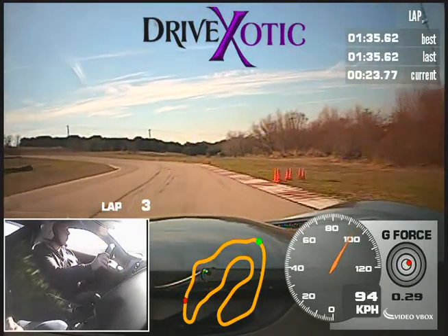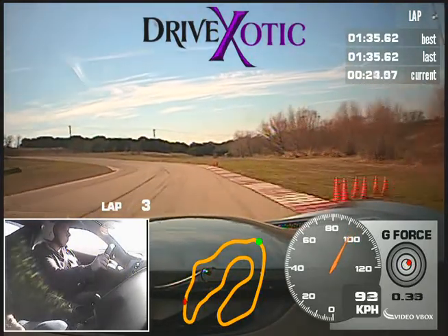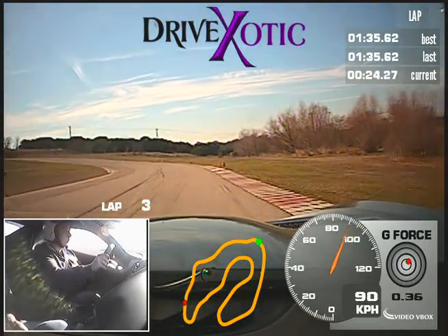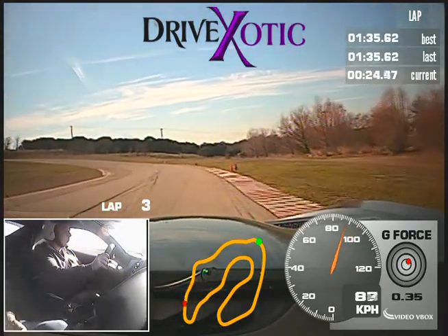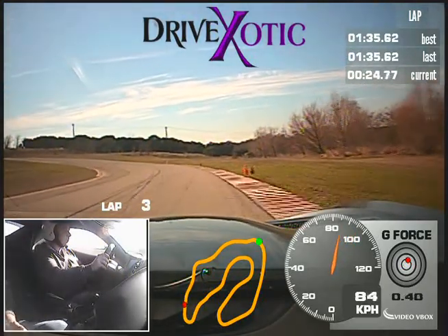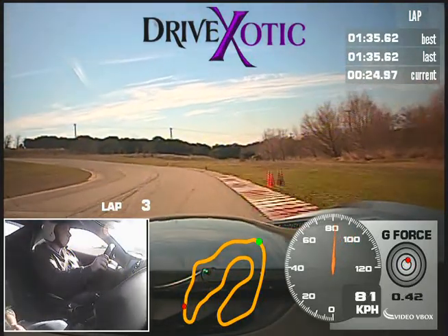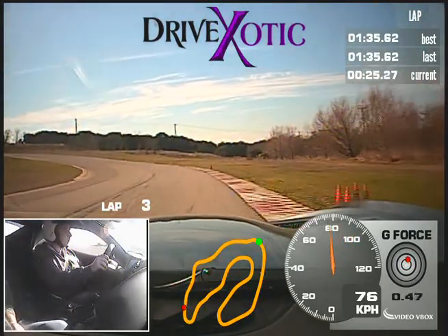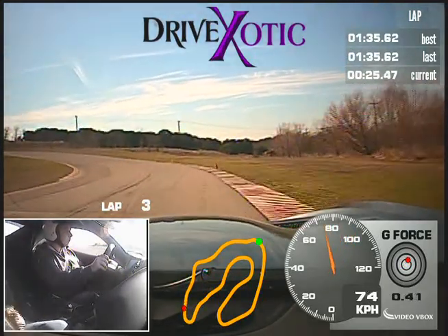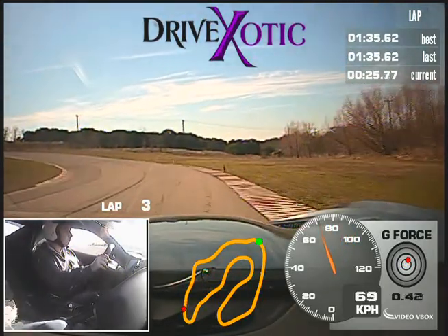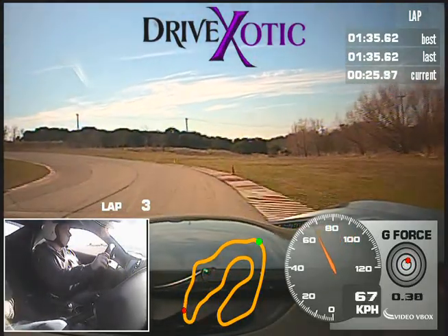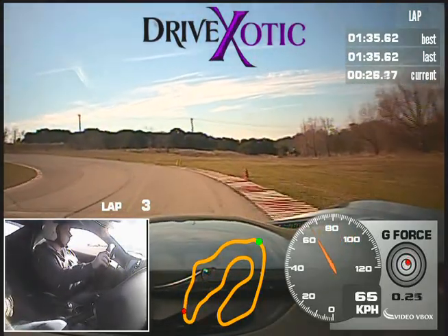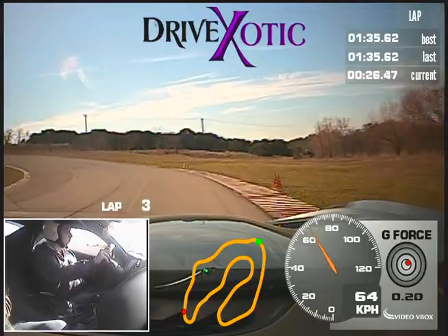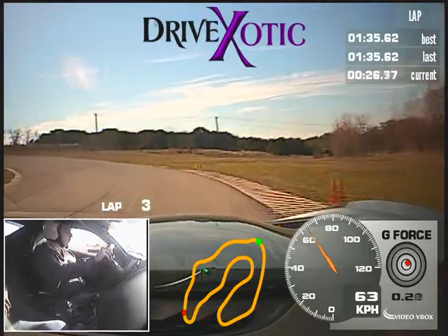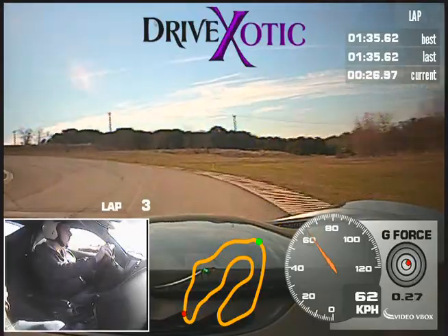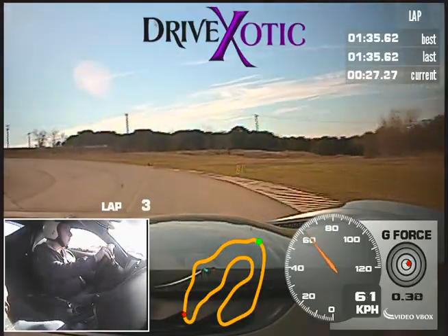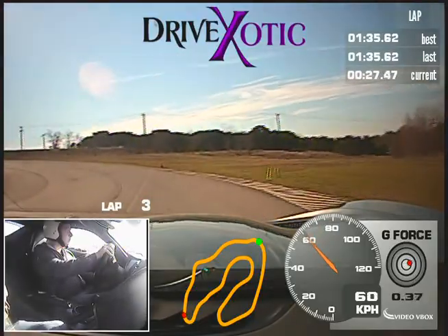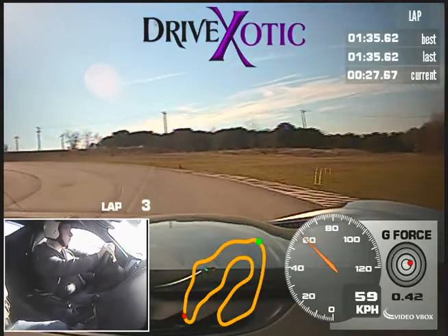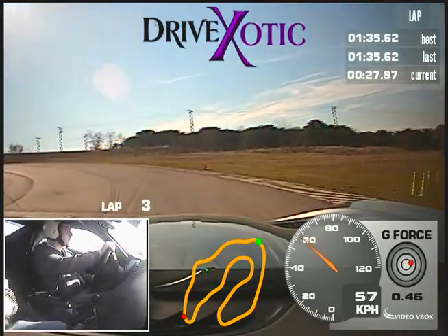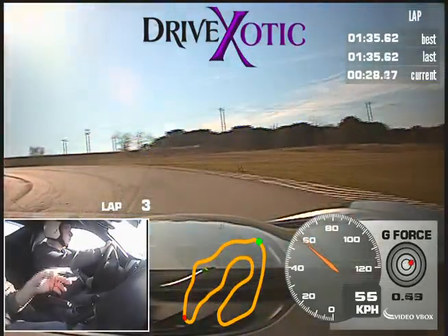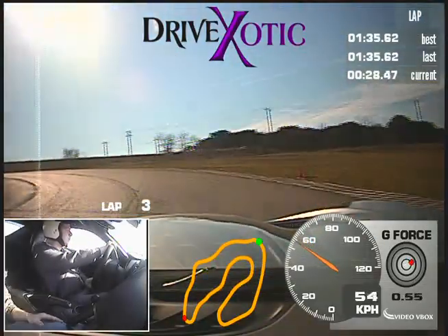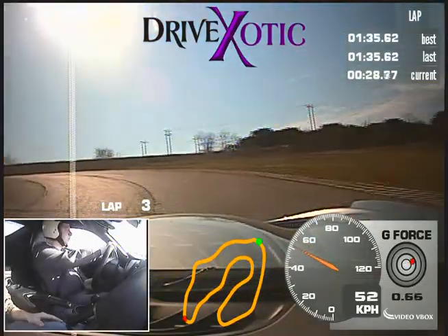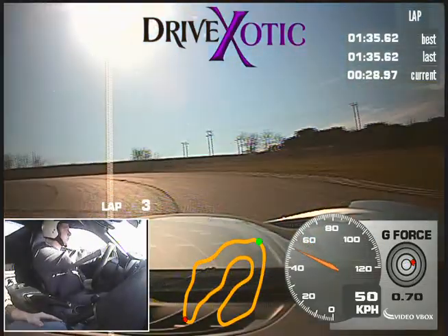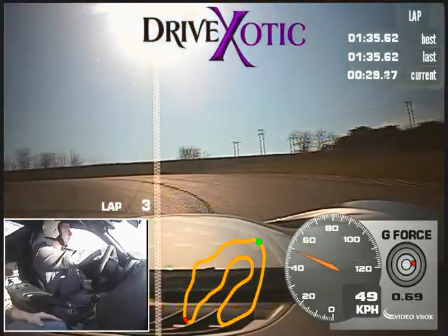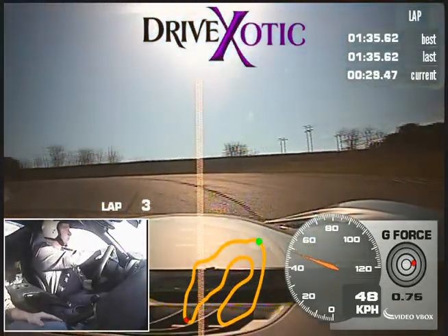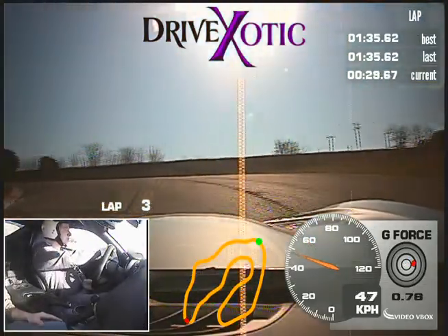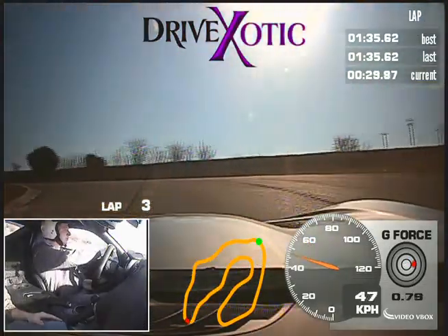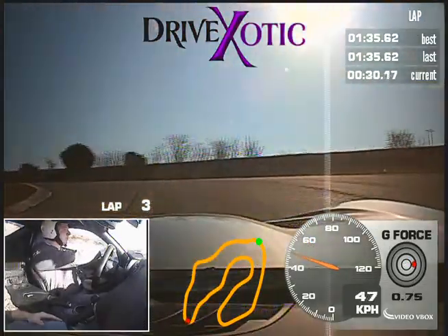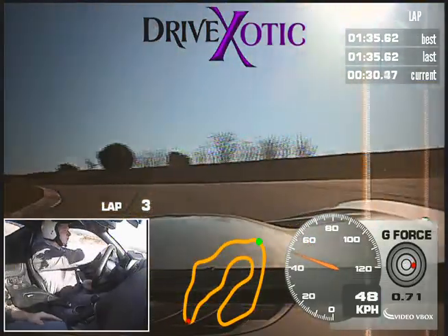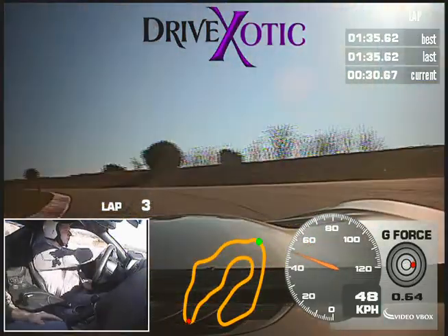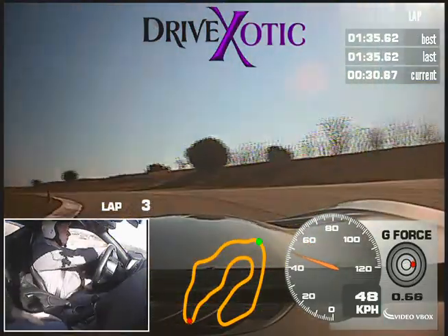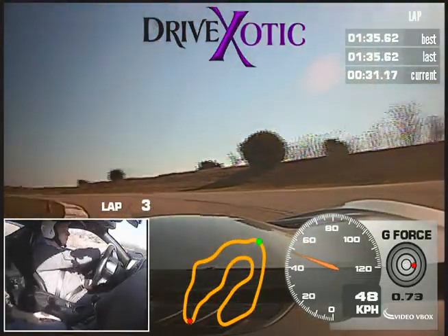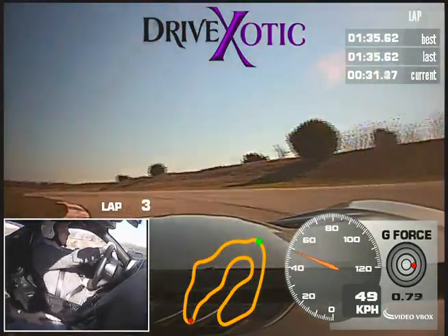And brakes, release real wide. Now in real tight, real tight. There you go, perfect. One more gas, start winding the wheel.